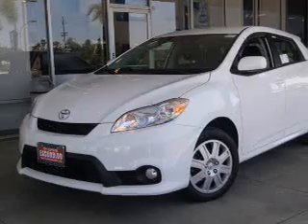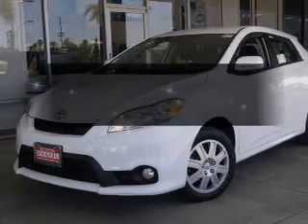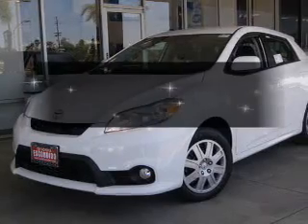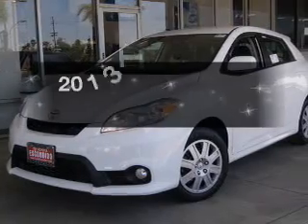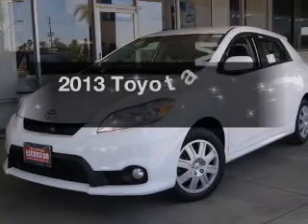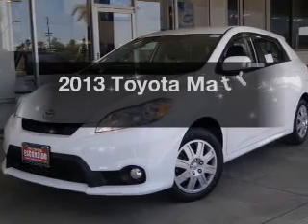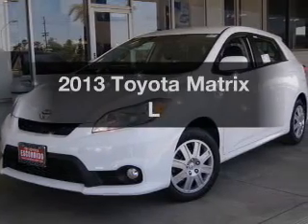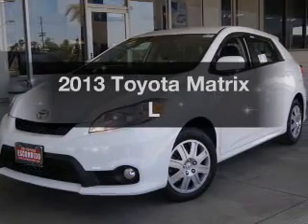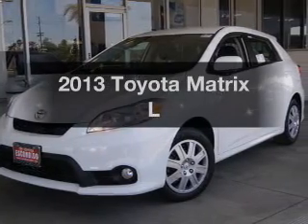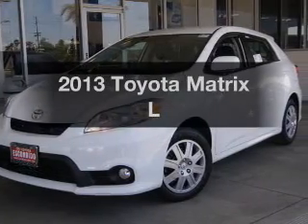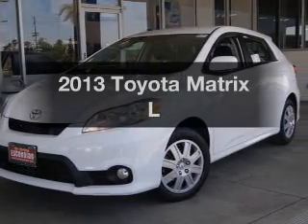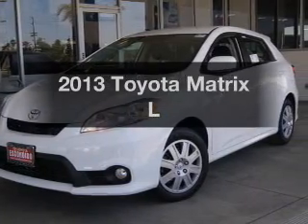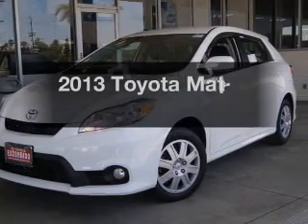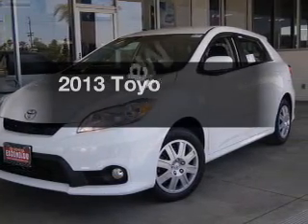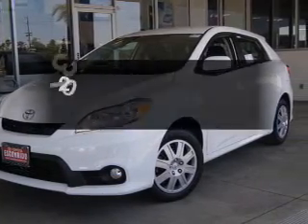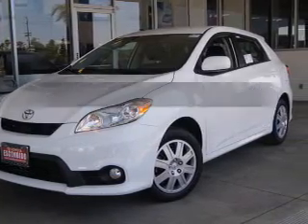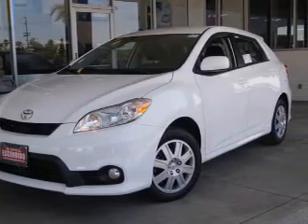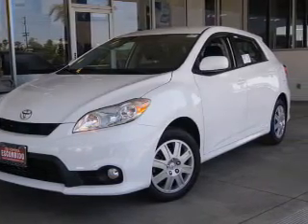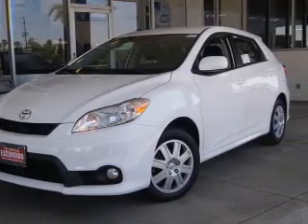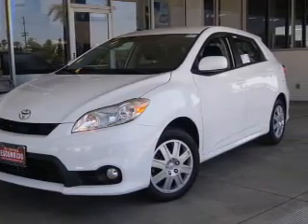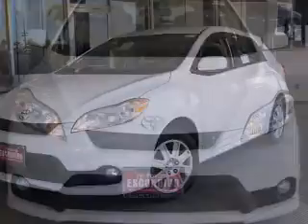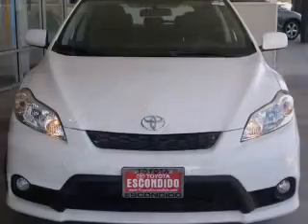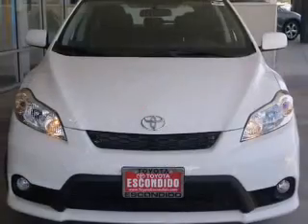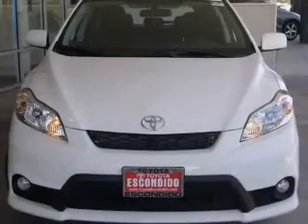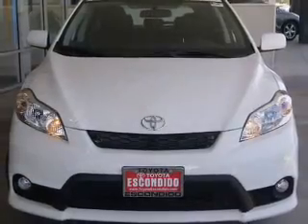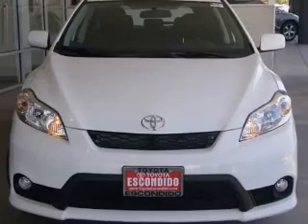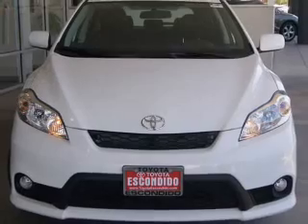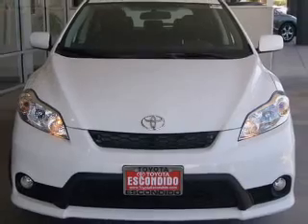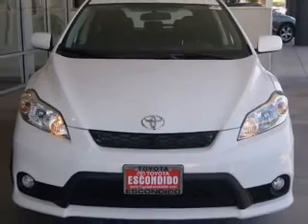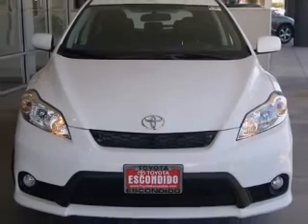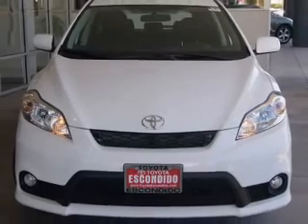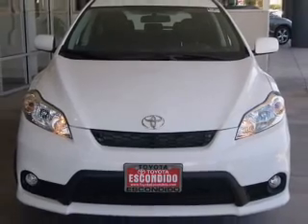Get noticed in this 2013 Toyota Matrix. If you're looking for a first-rate auto, this one could be yours today.